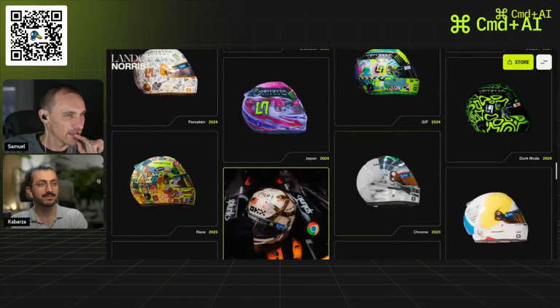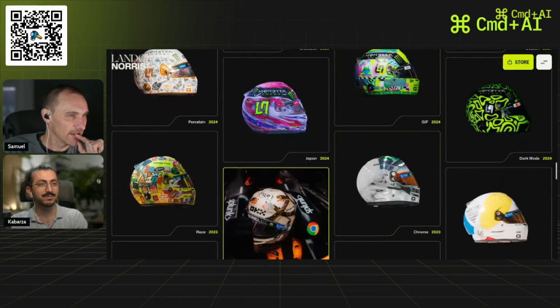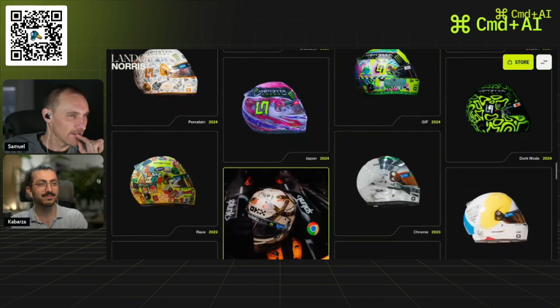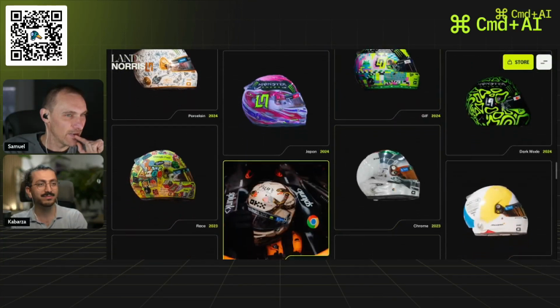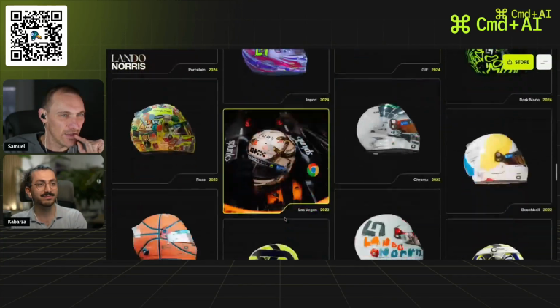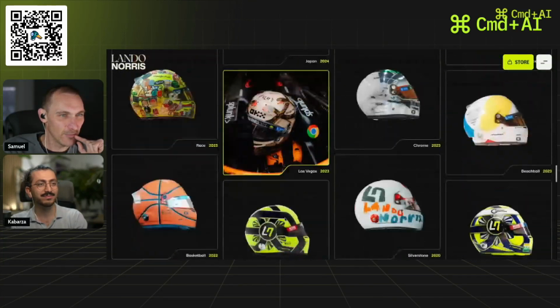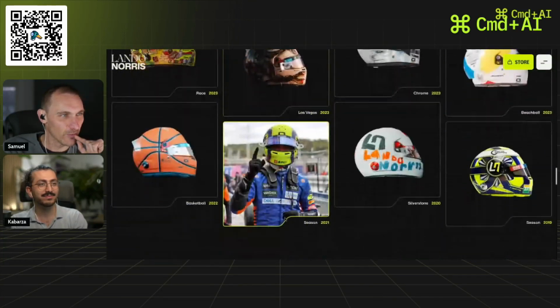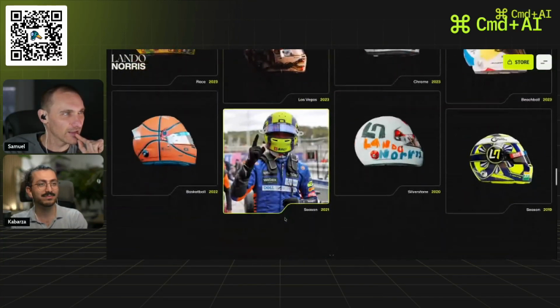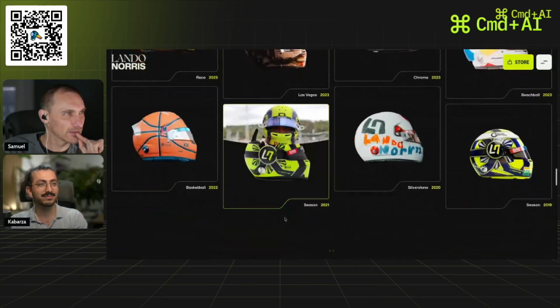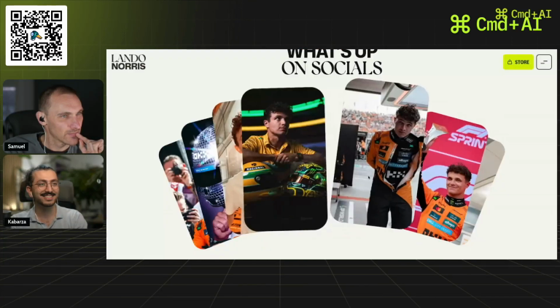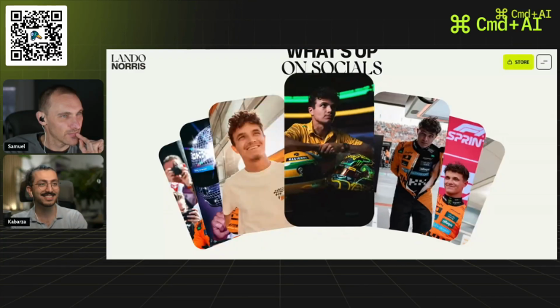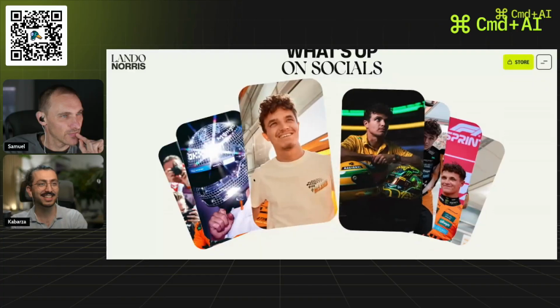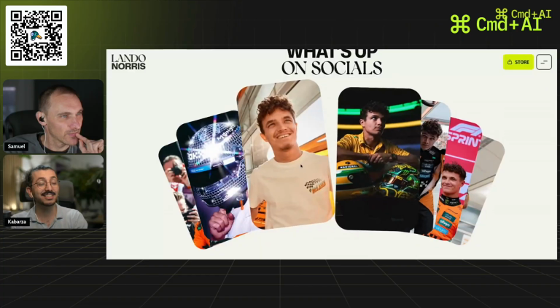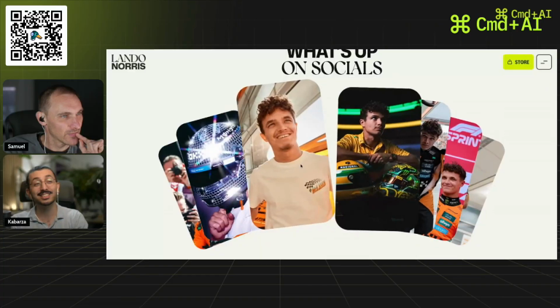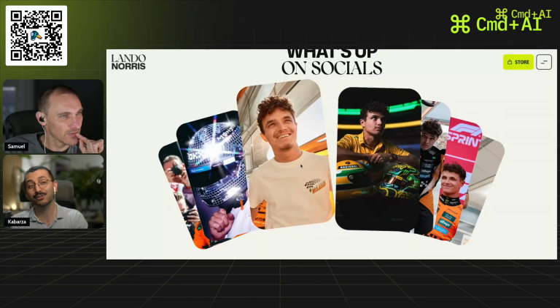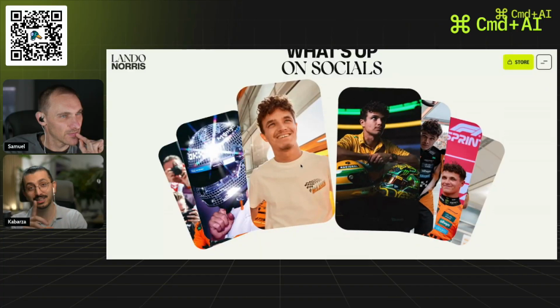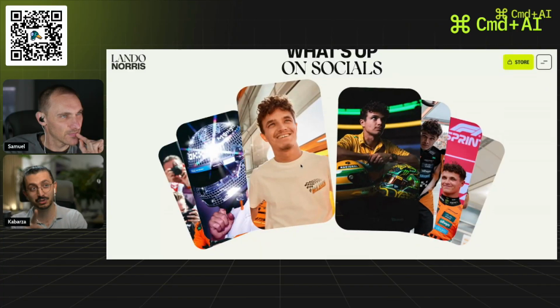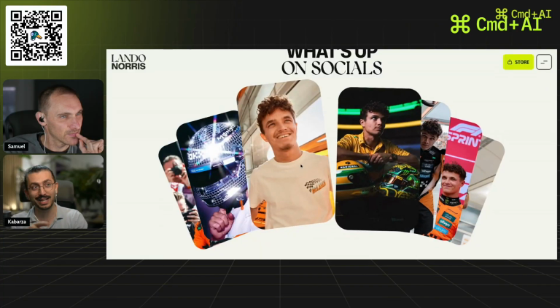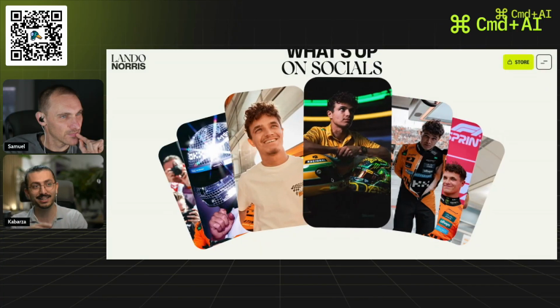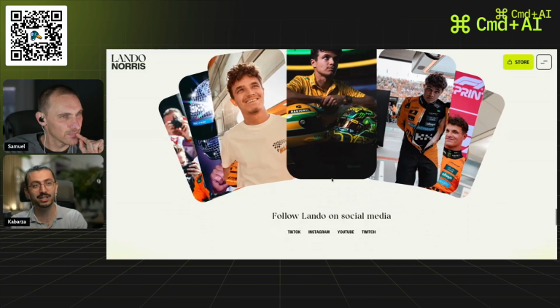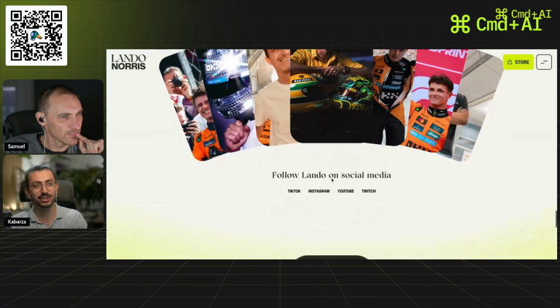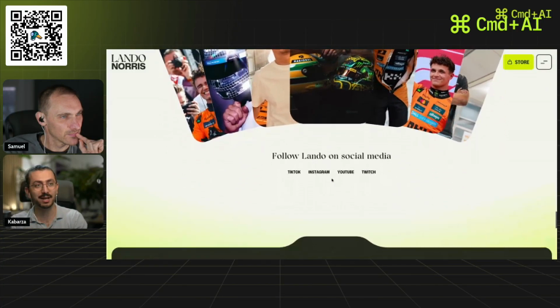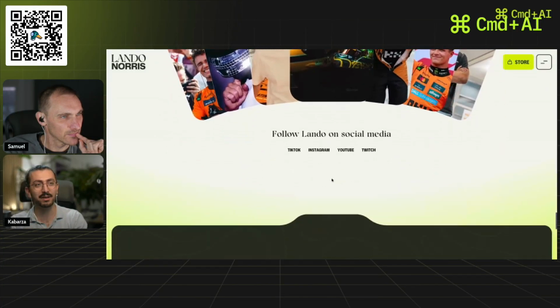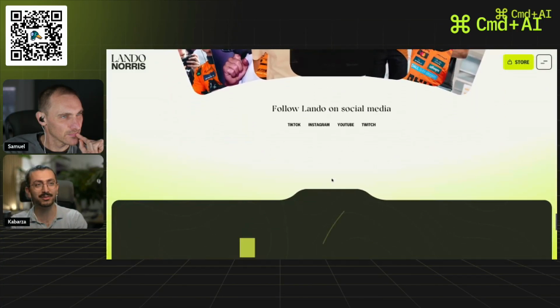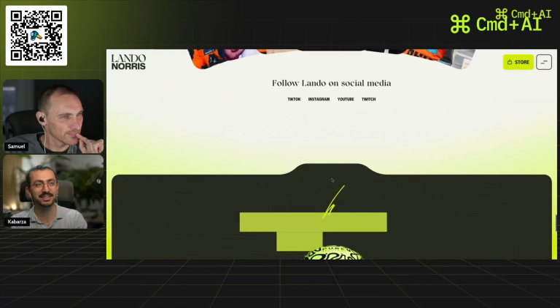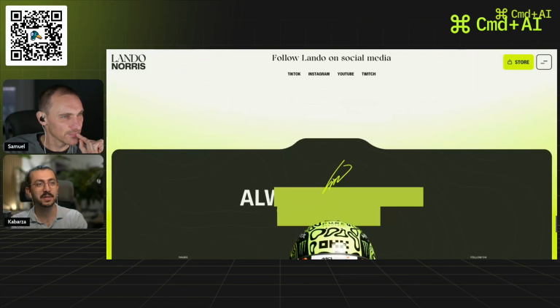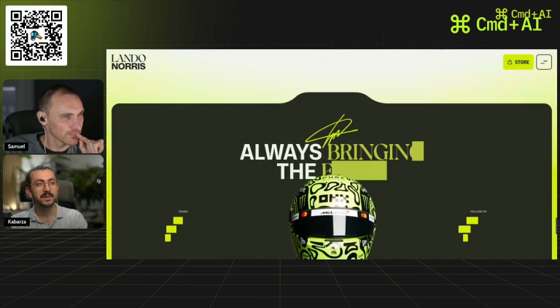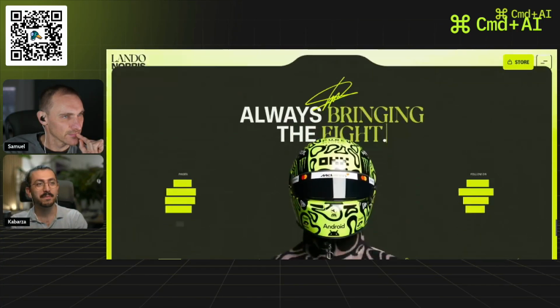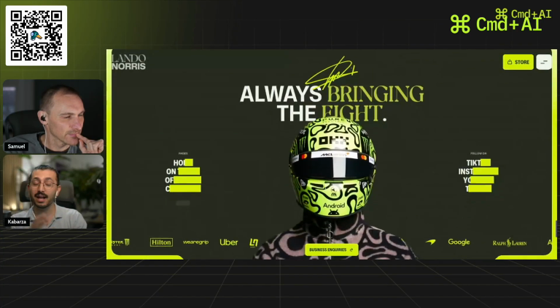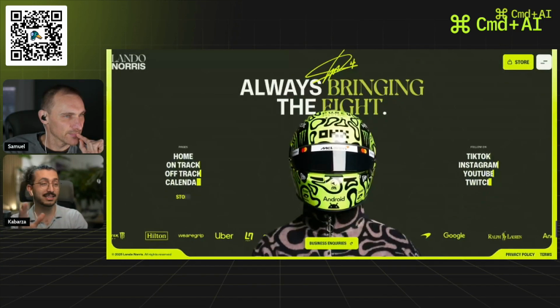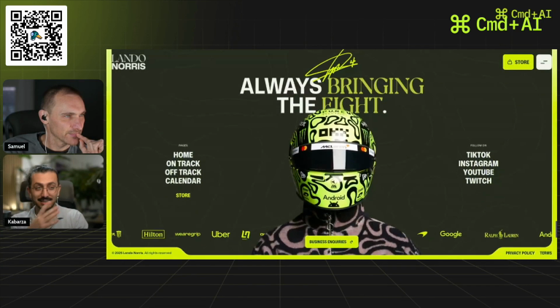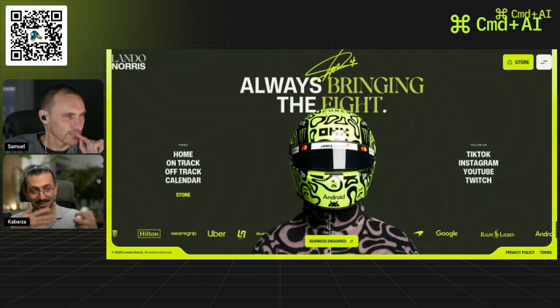The helmets are really cool. This looks like it's made with the GSAP library — at least I recognize the pattern, though I'm not sure if they actually use it.